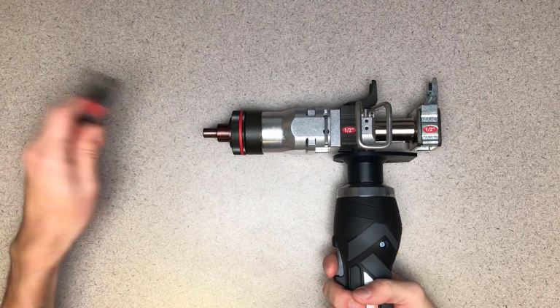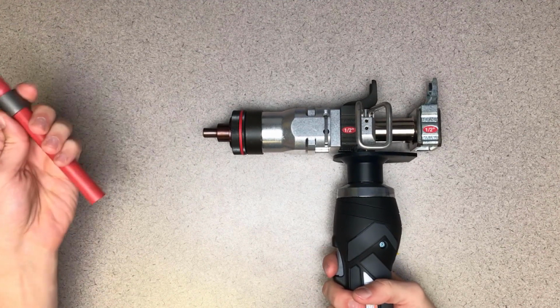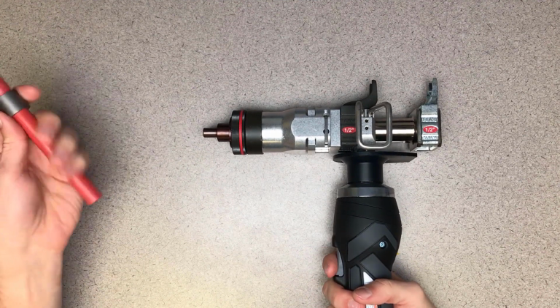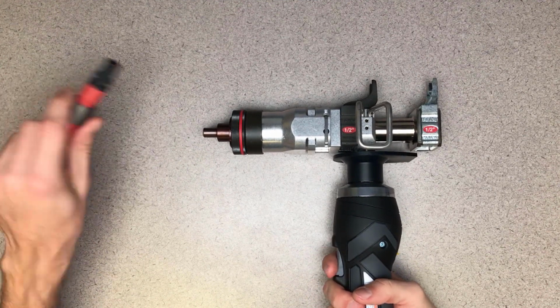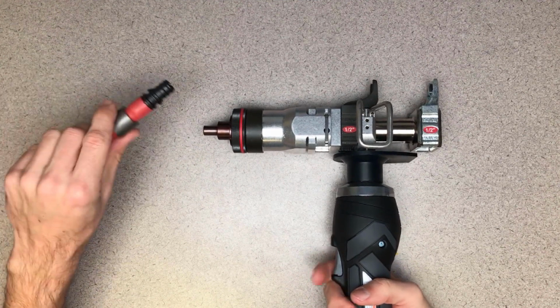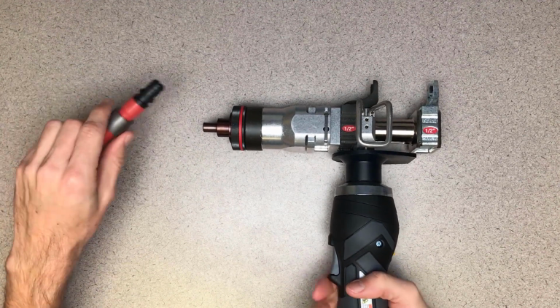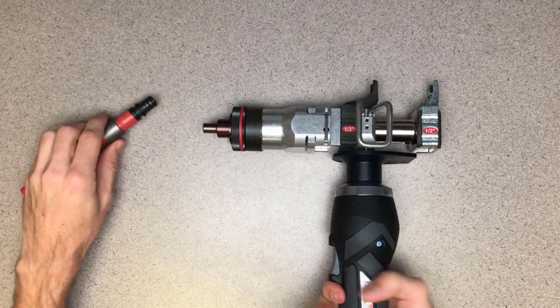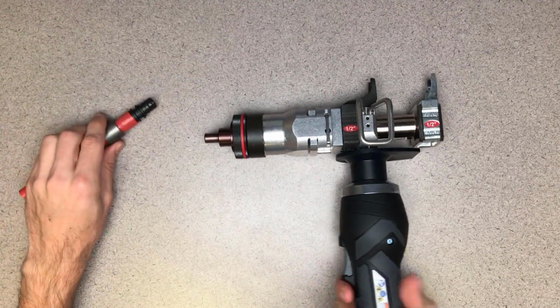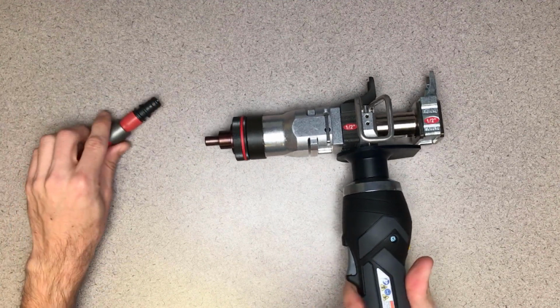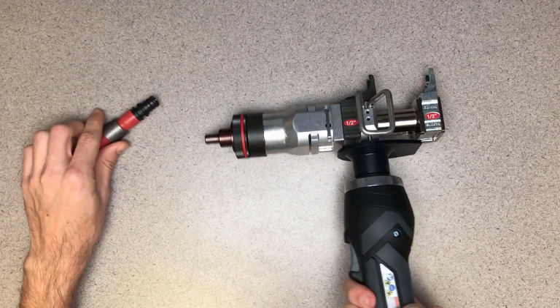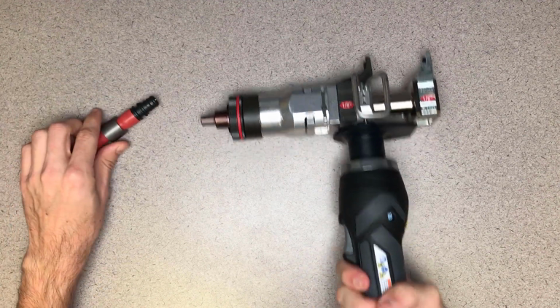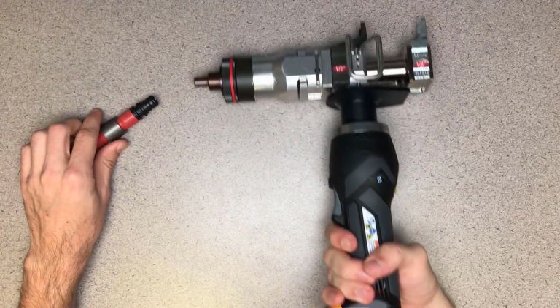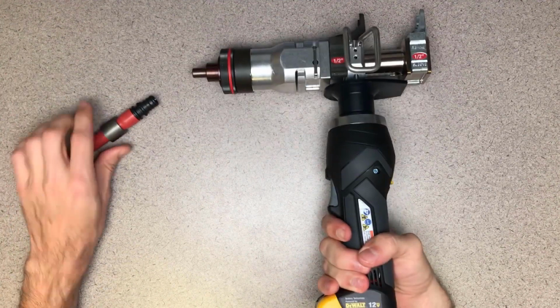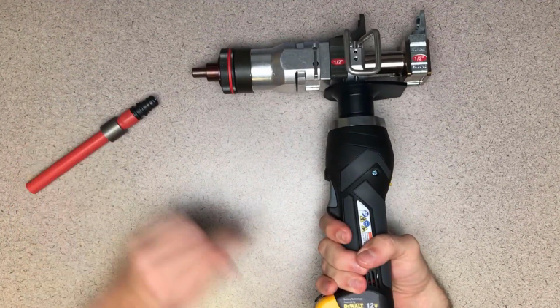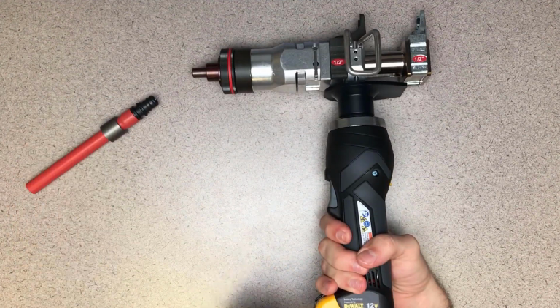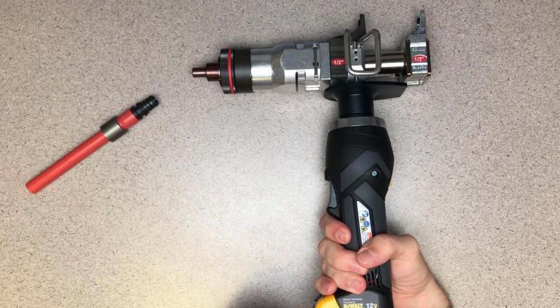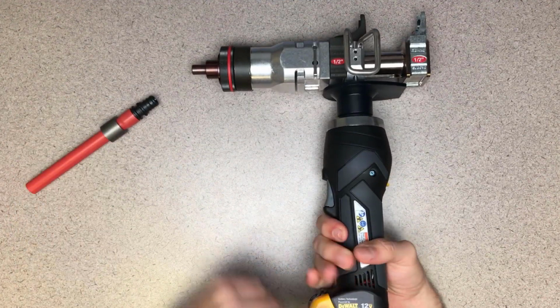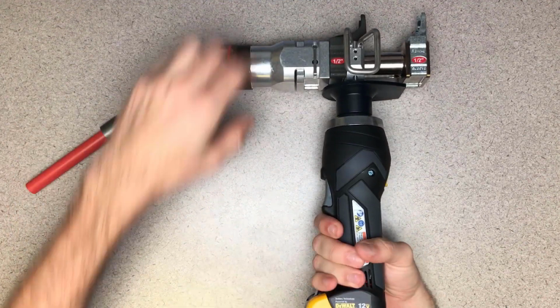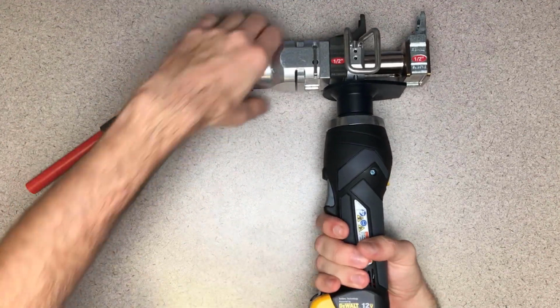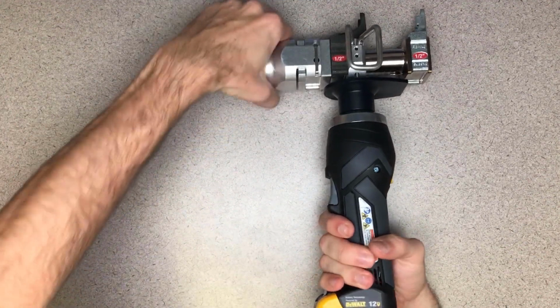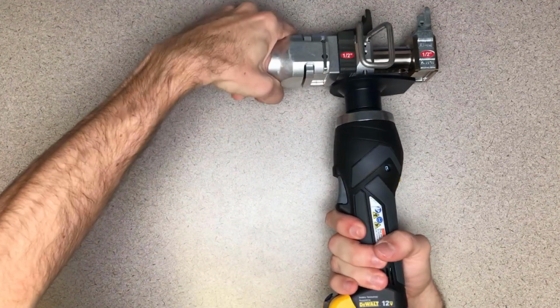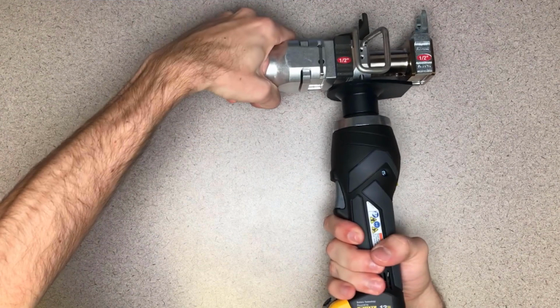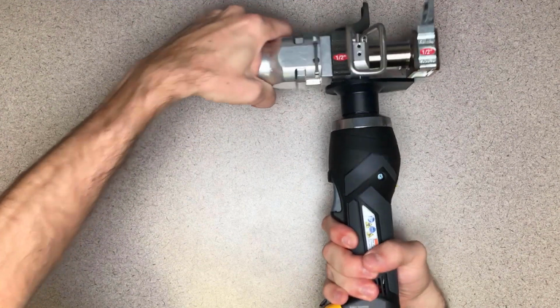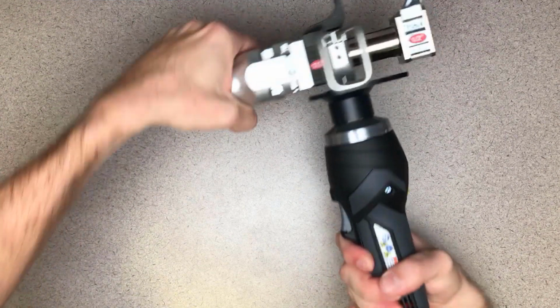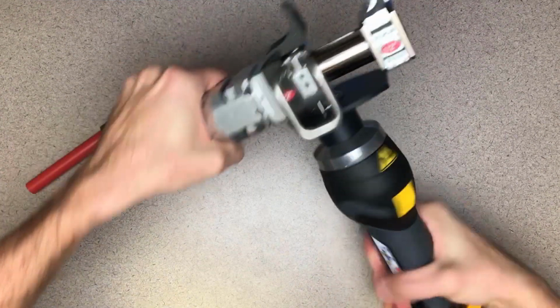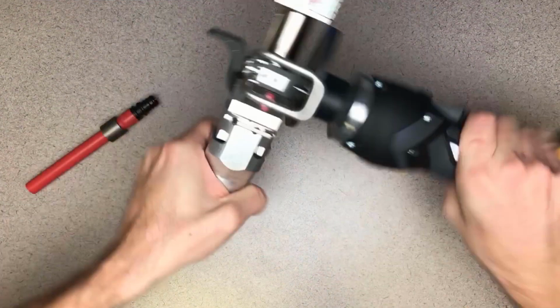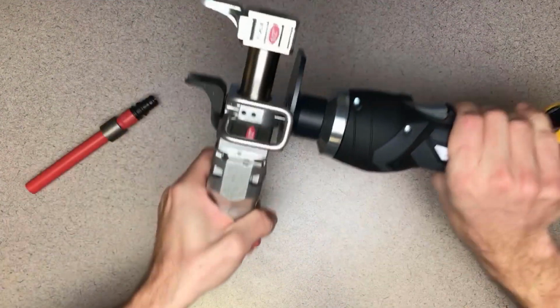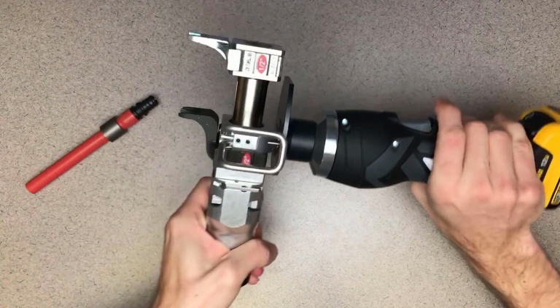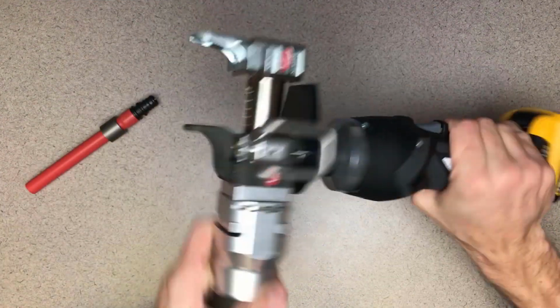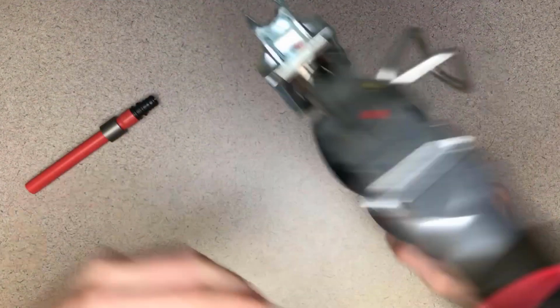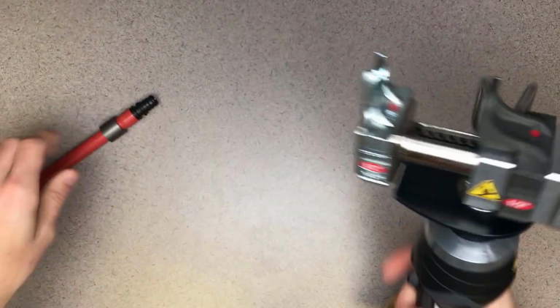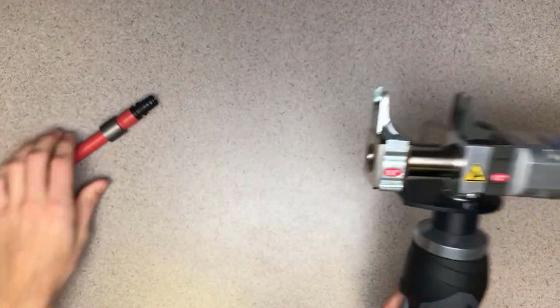This is also a good example of when rotating the tool may be helpful. Remember to take your finger off the trigger when you're rotating.